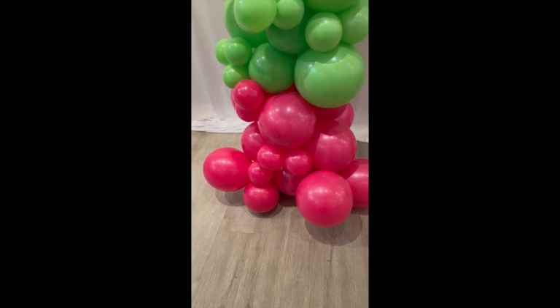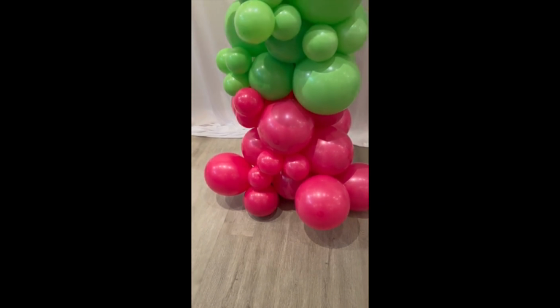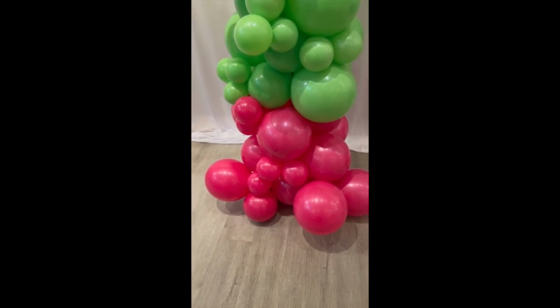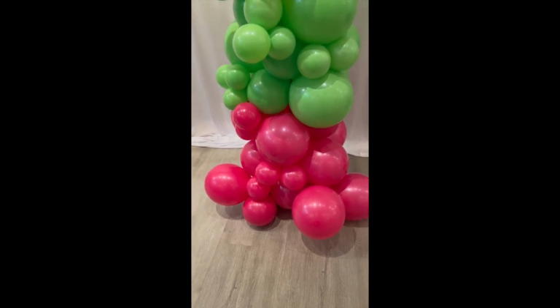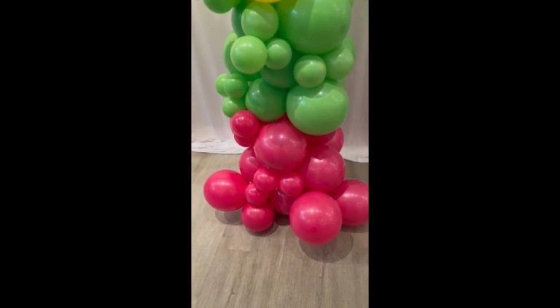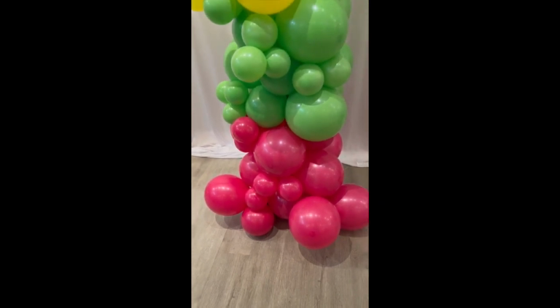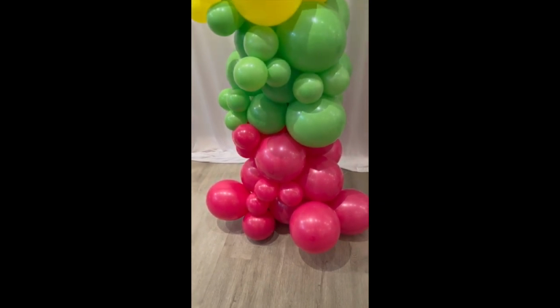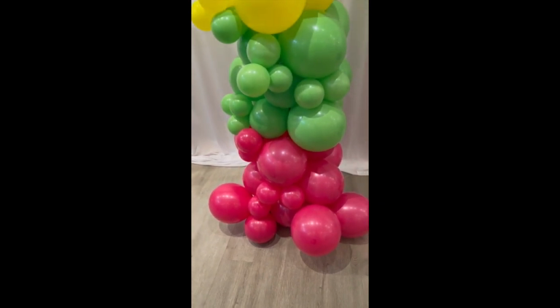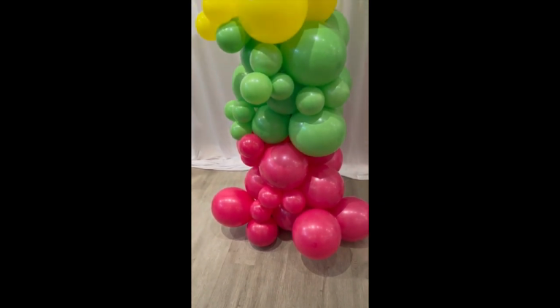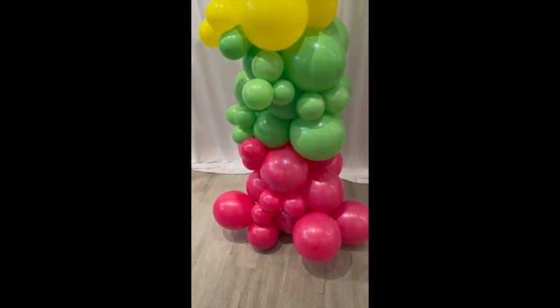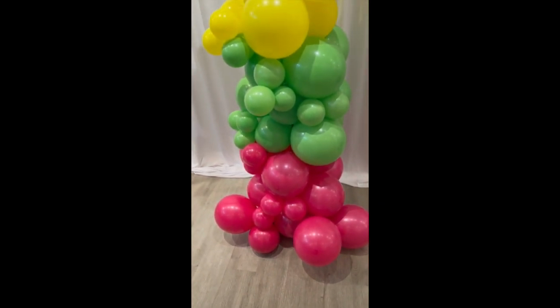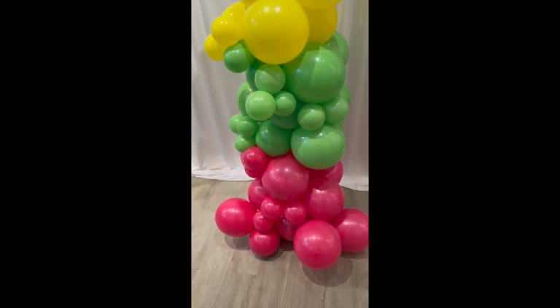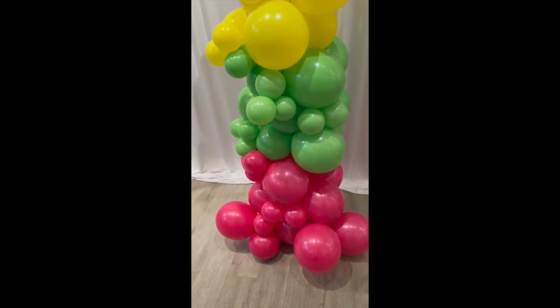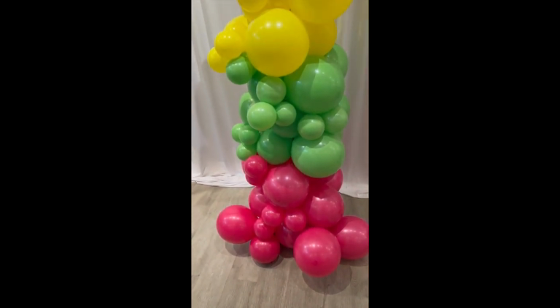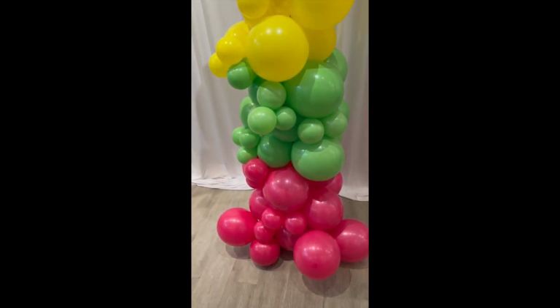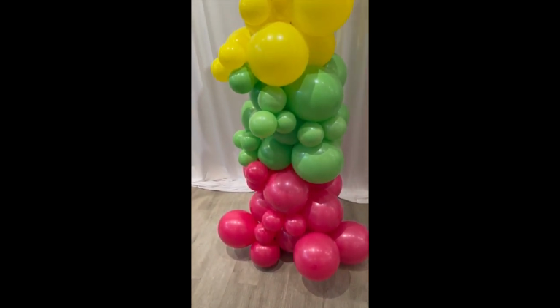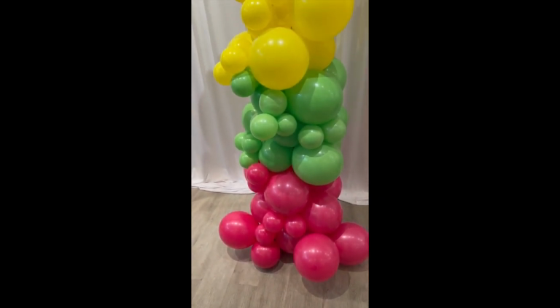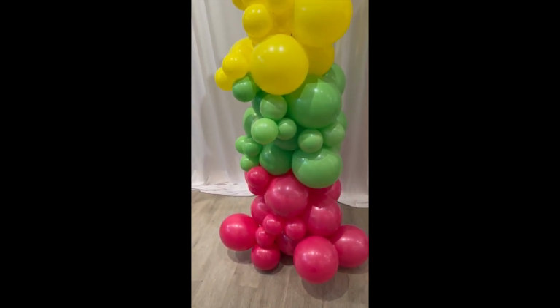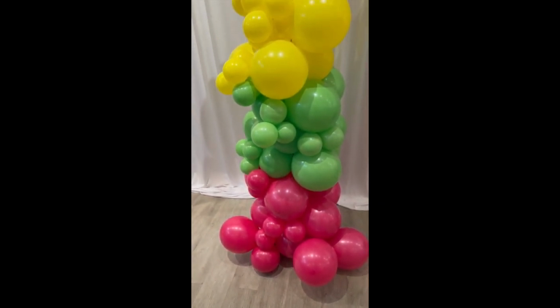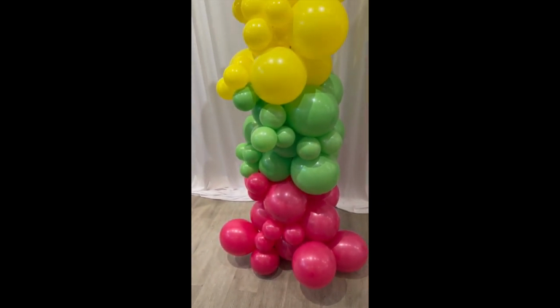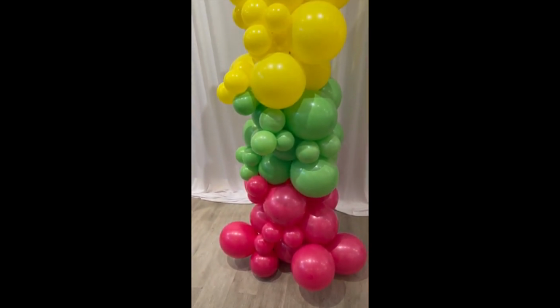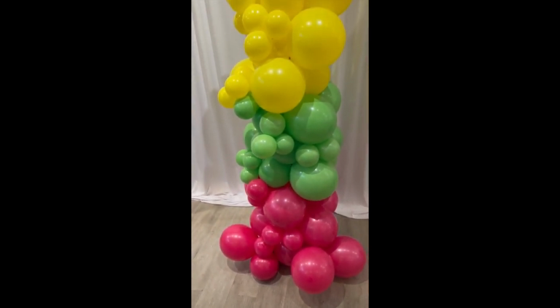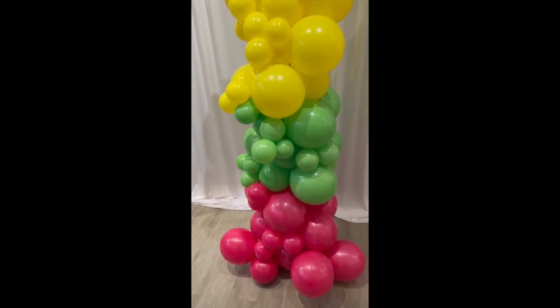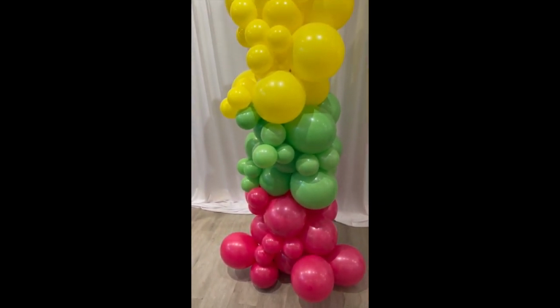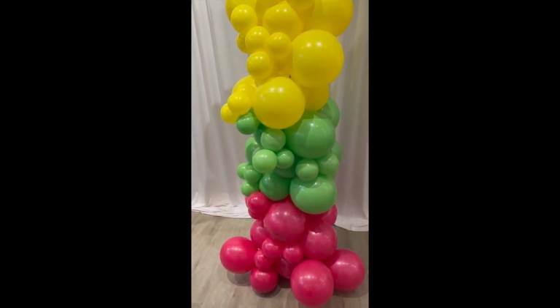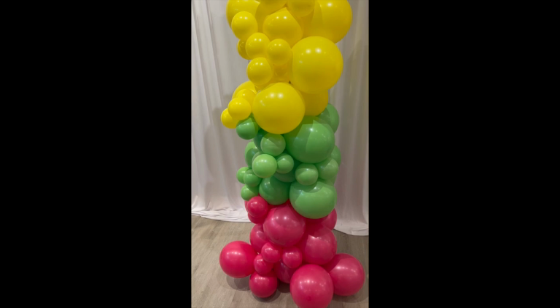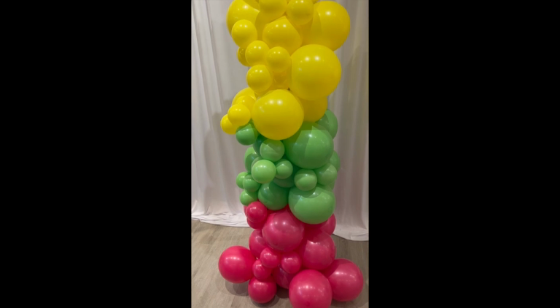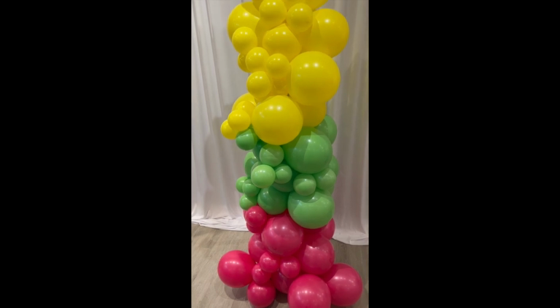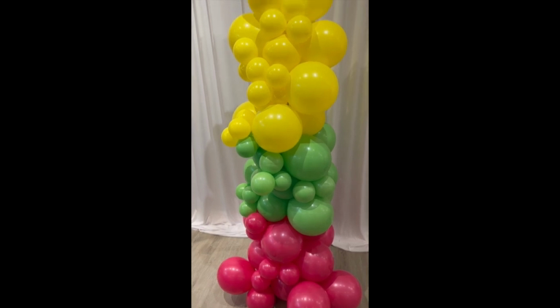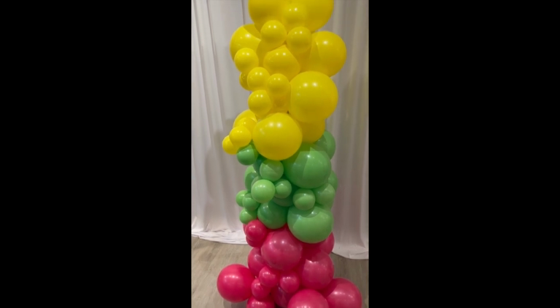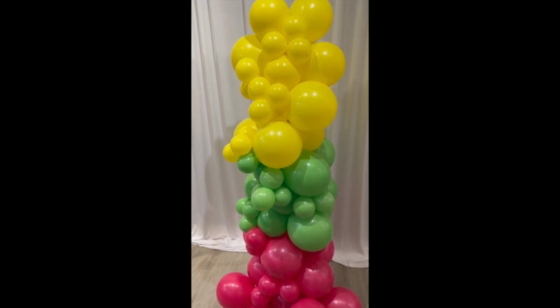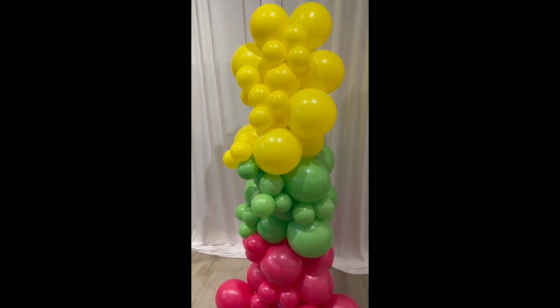And there you have it — your easy organic column.